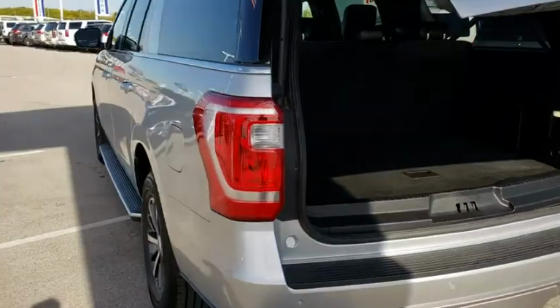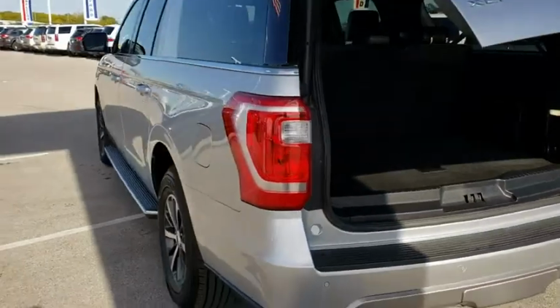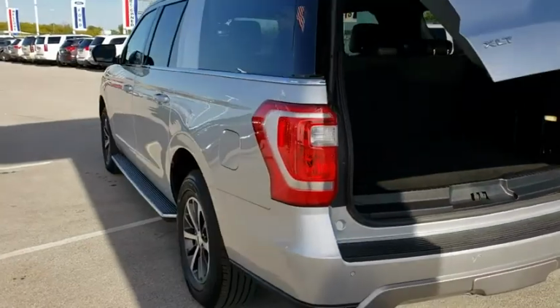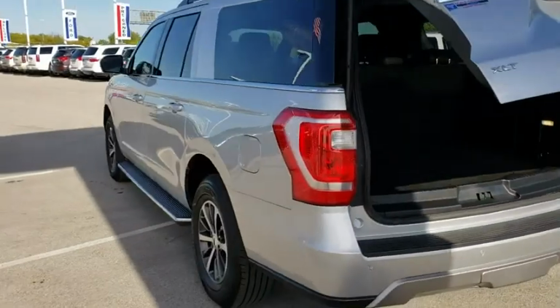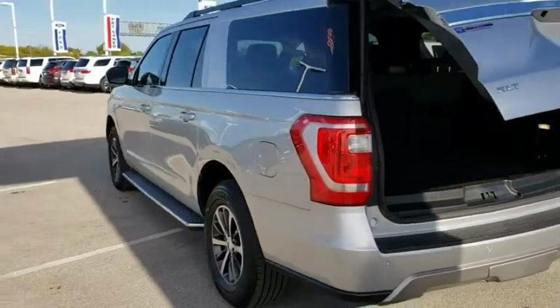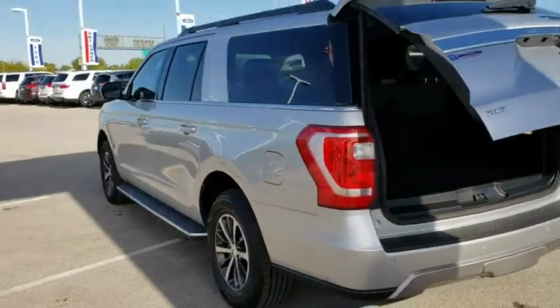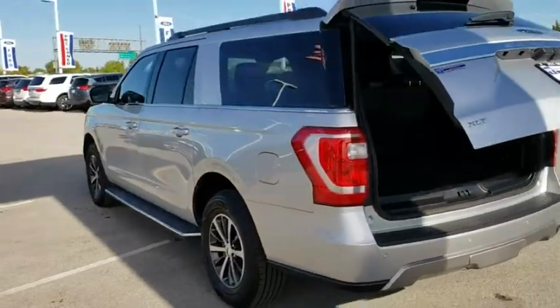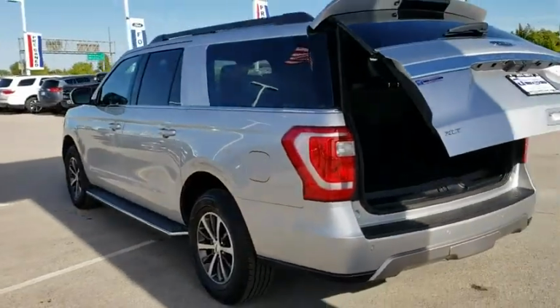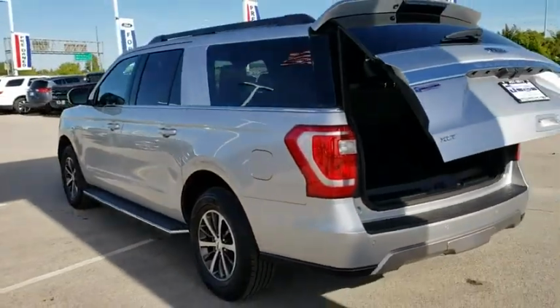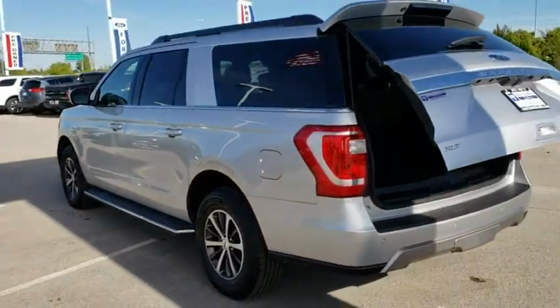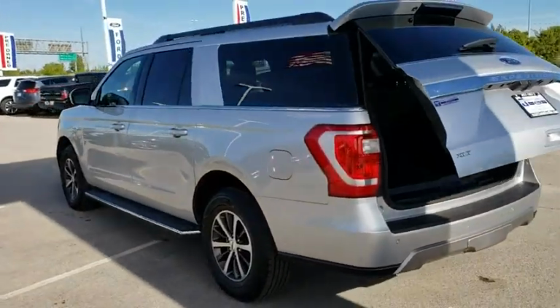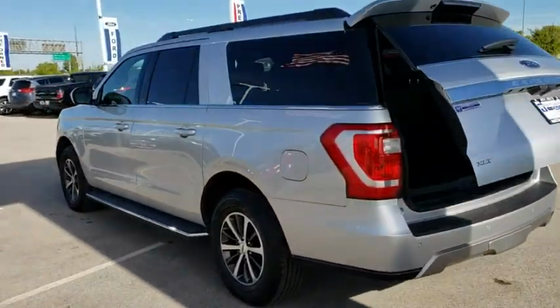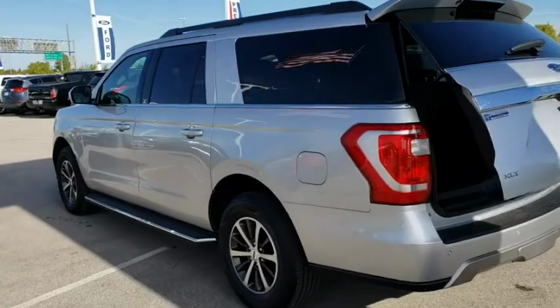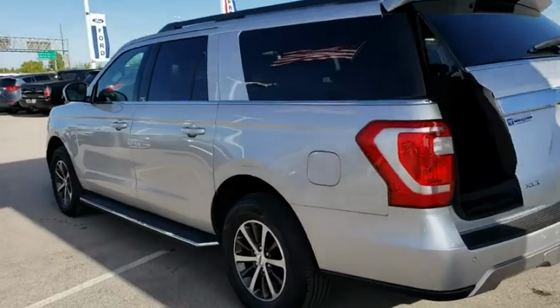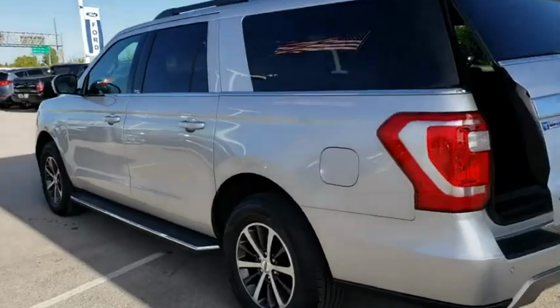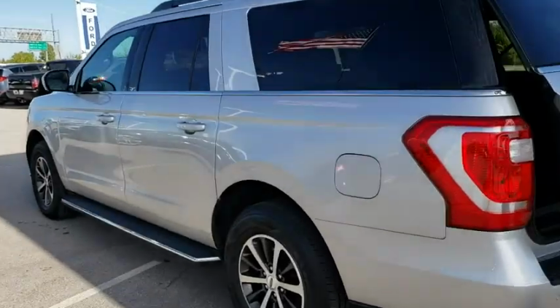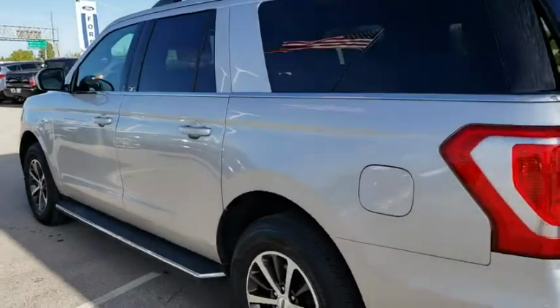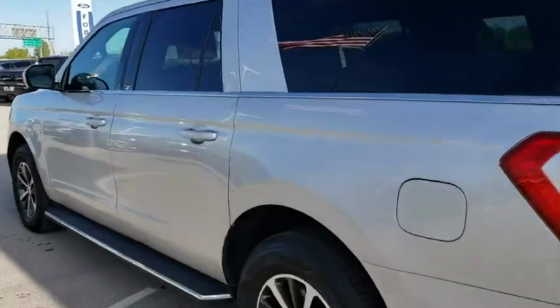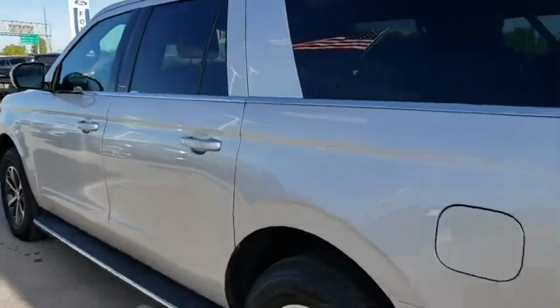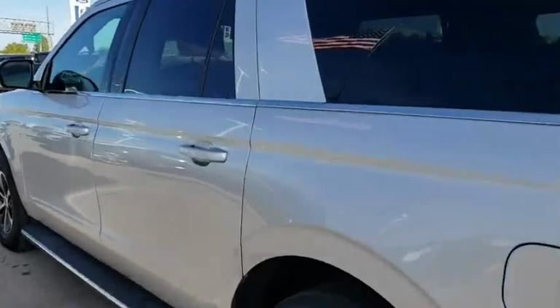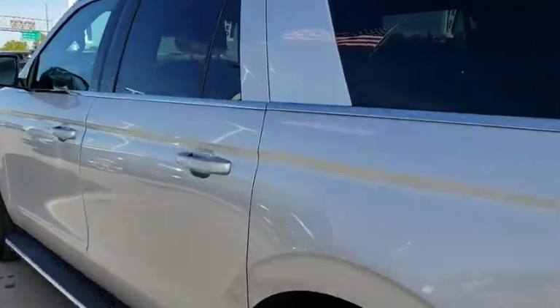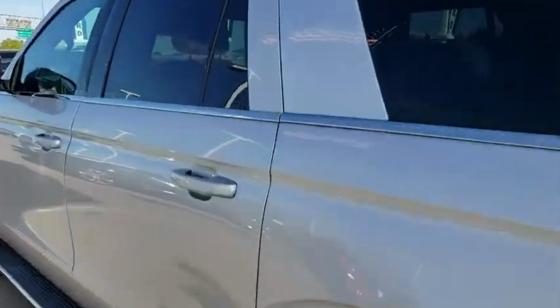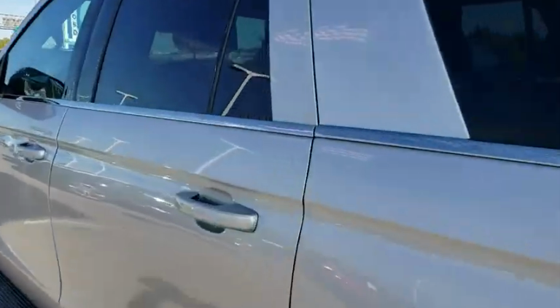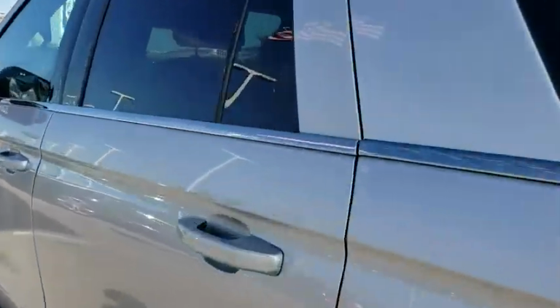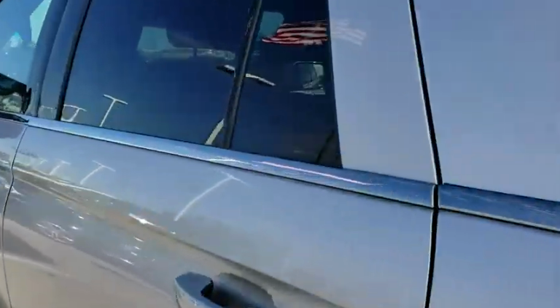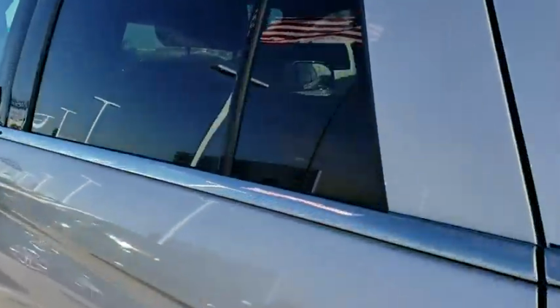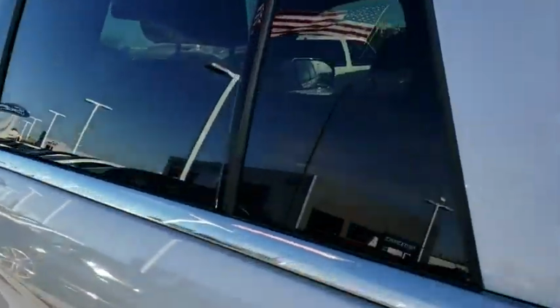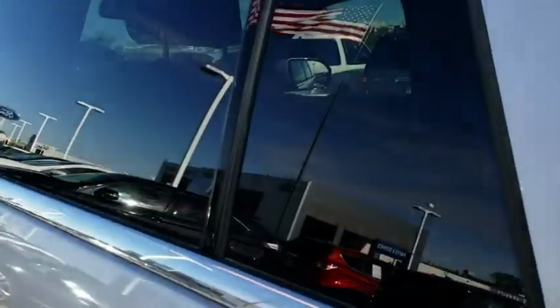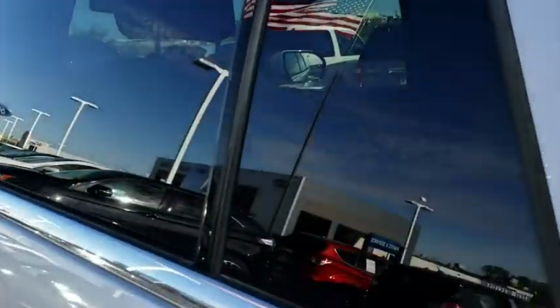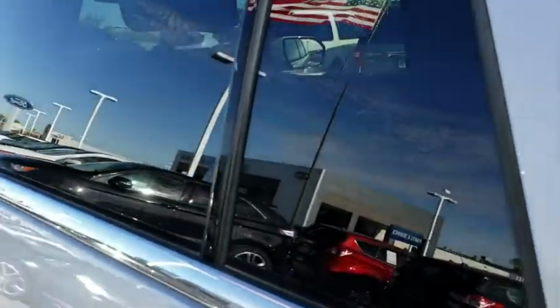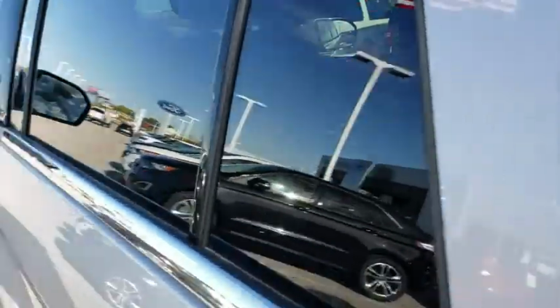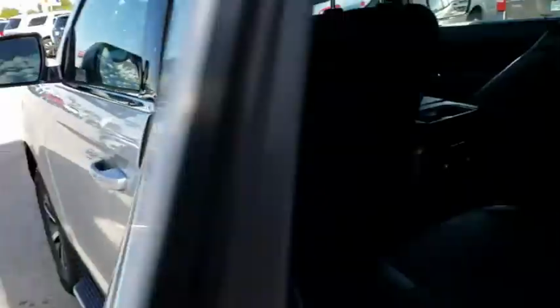Cruise control. Keyless start. Four wheel disc brakes. Floor mats. Universal garage door opener. Rear defrost.